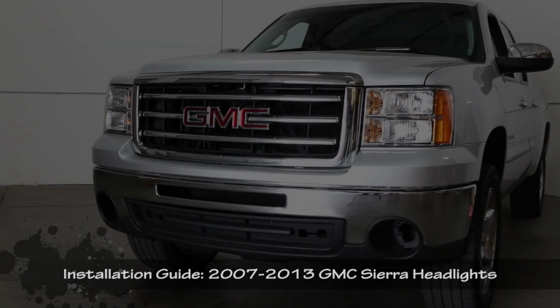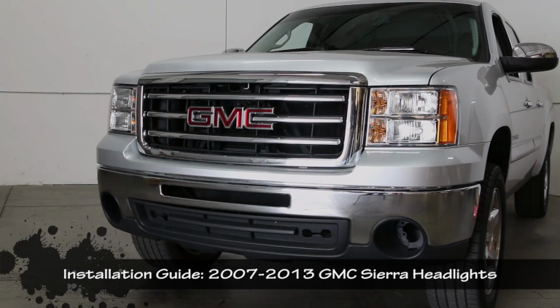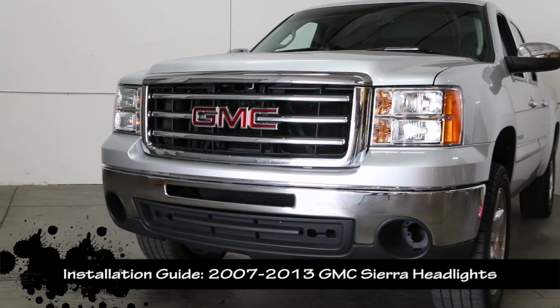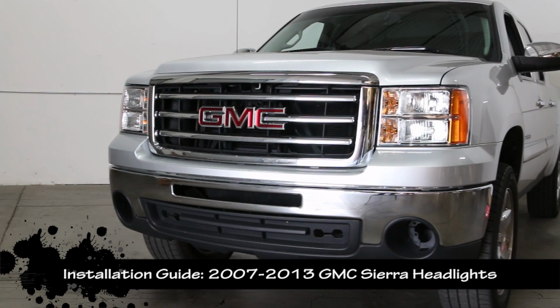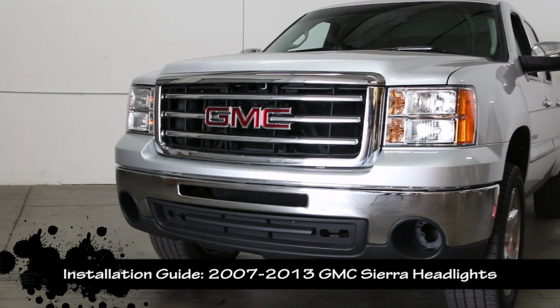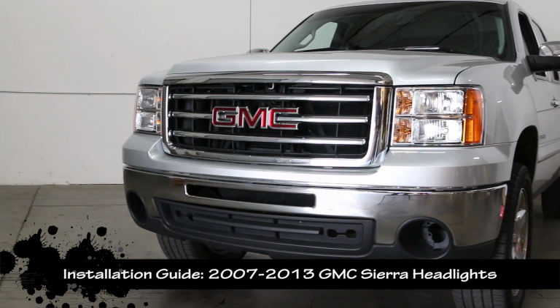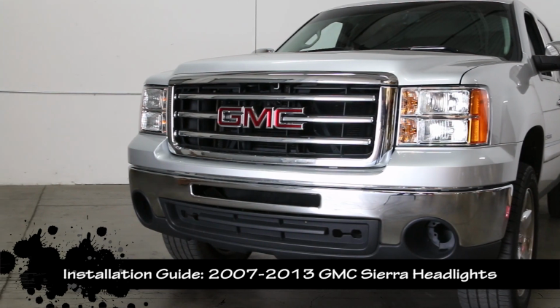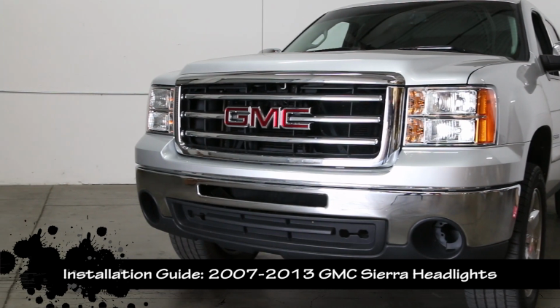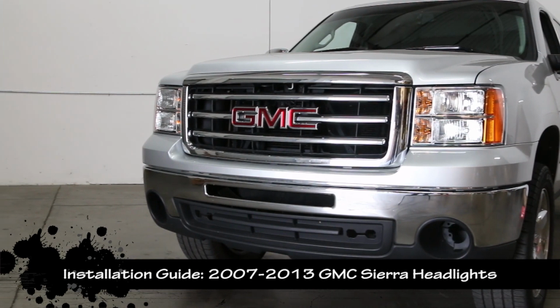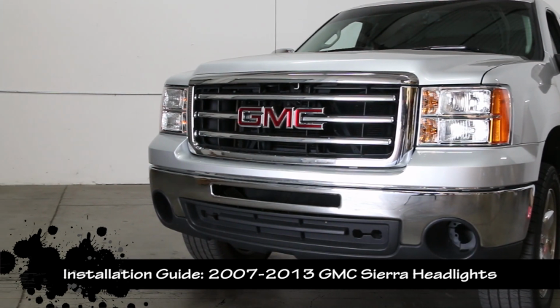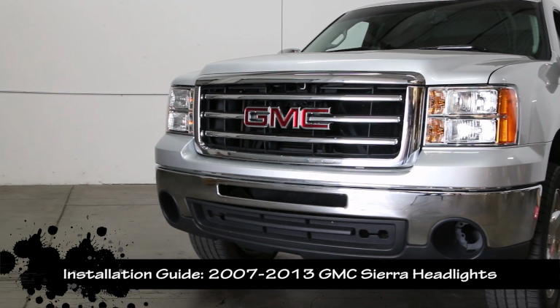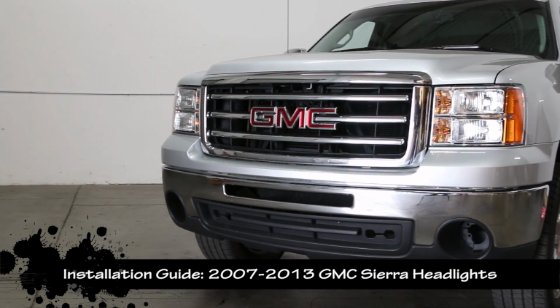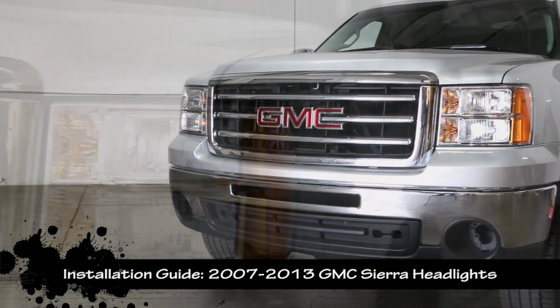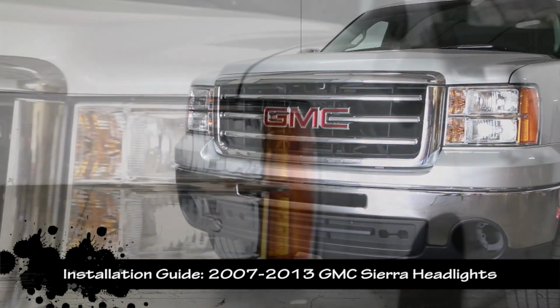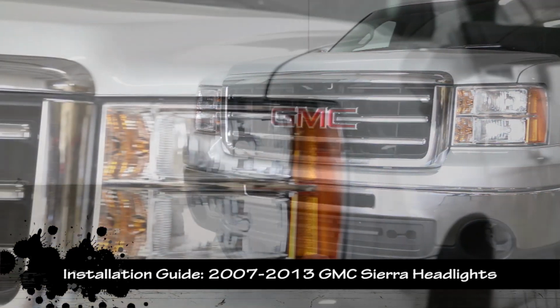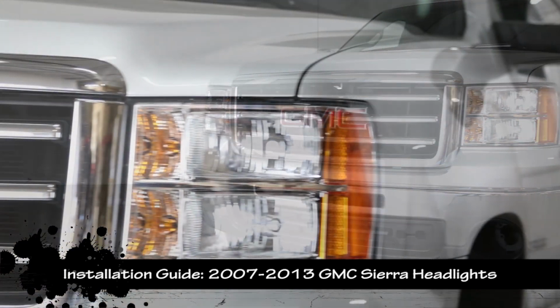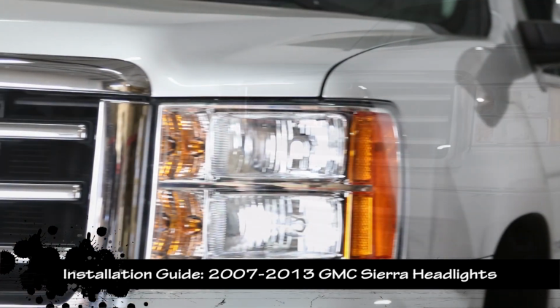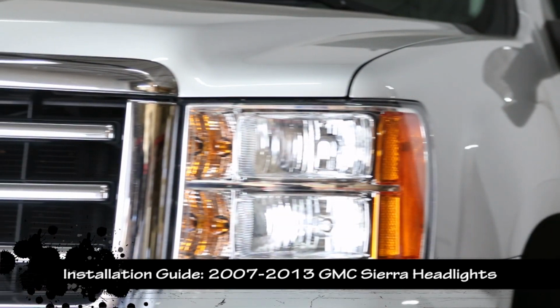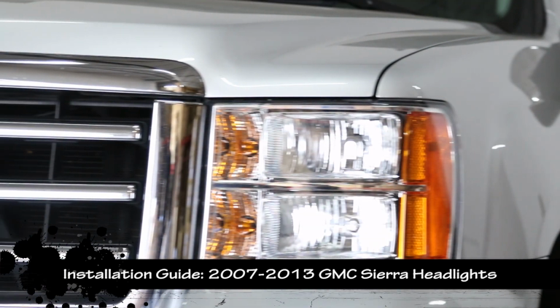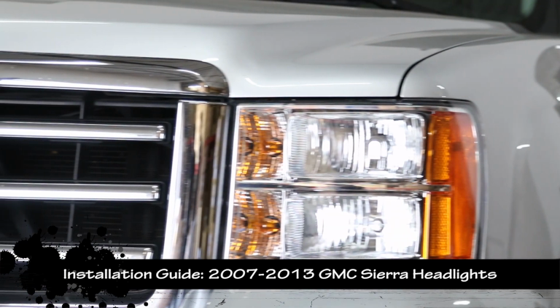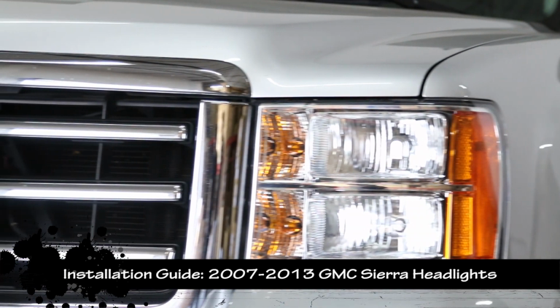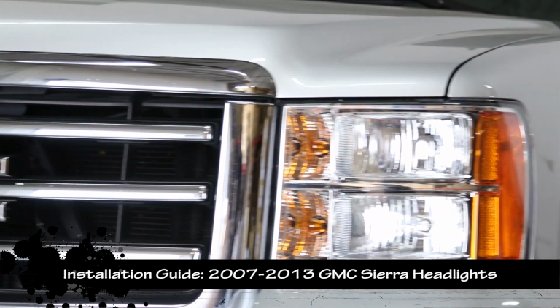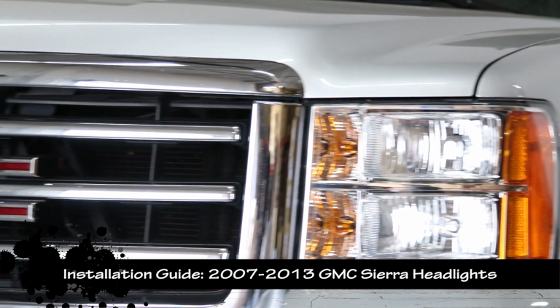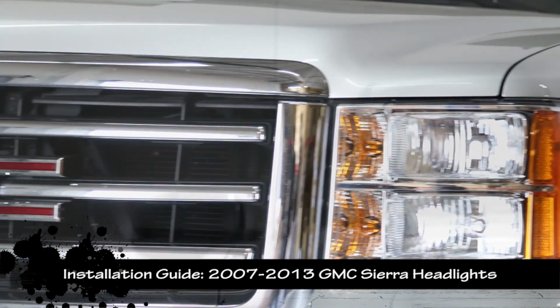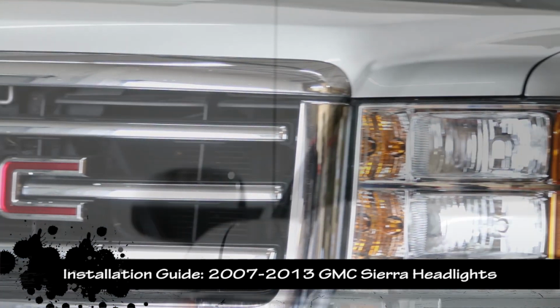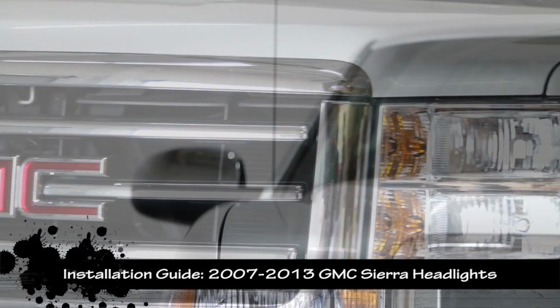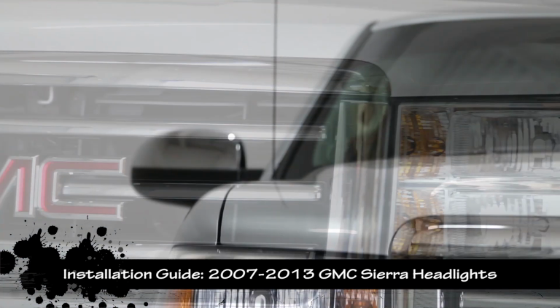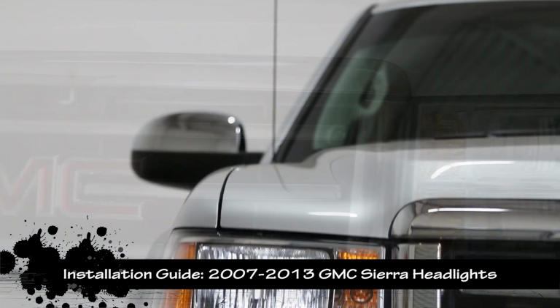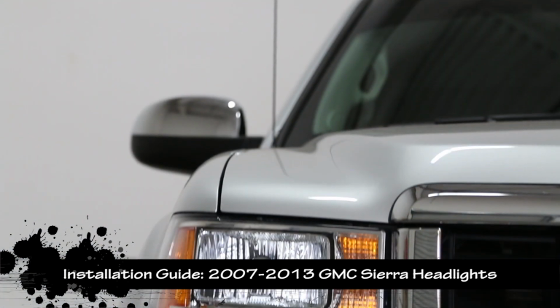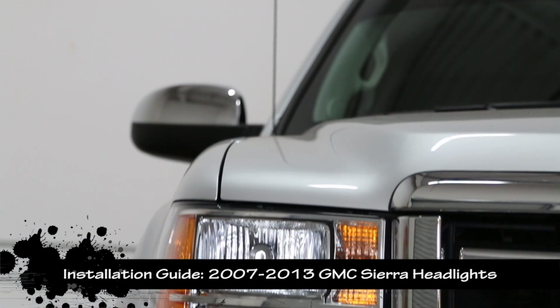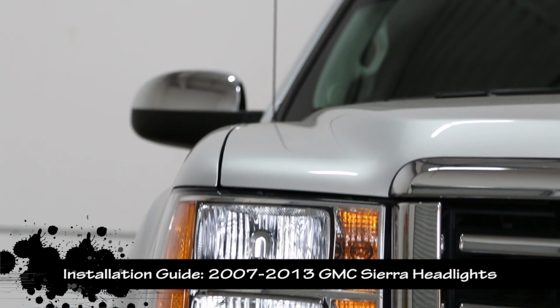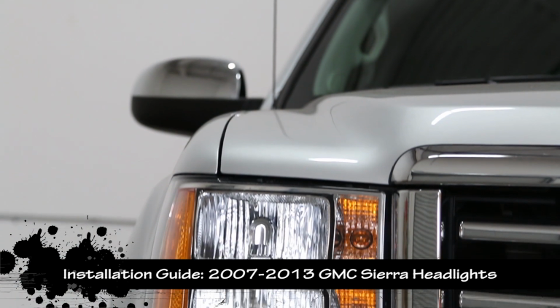This is the installation guide for 2007 to 2013 GMC Sierra Projector Headlights.